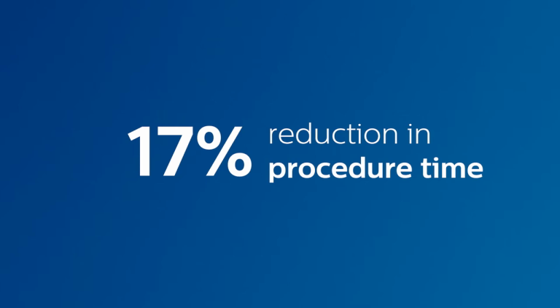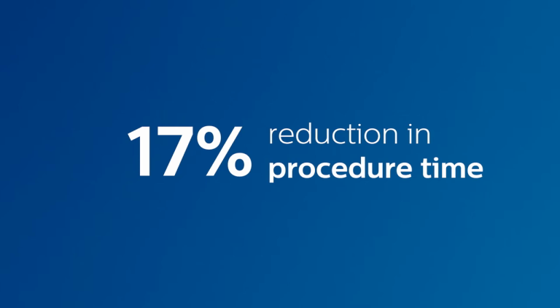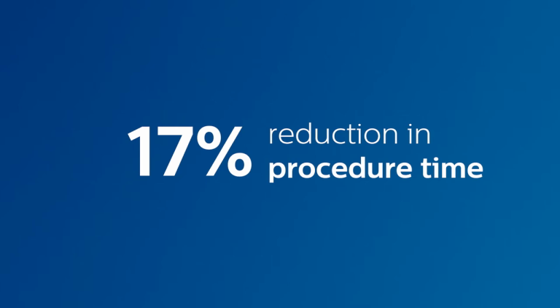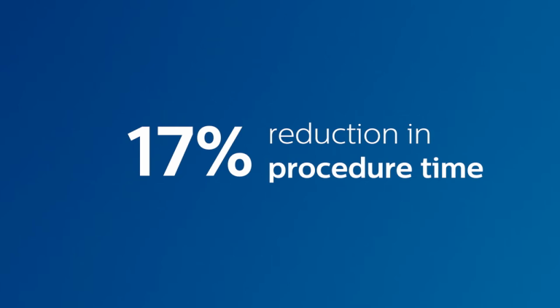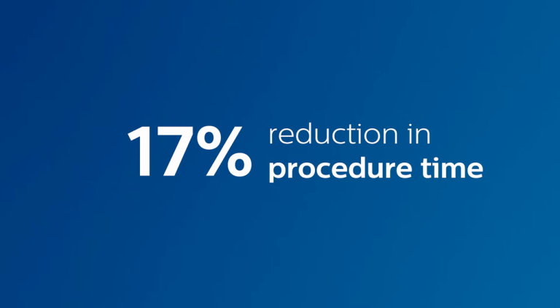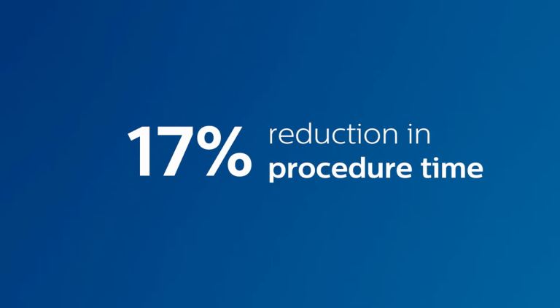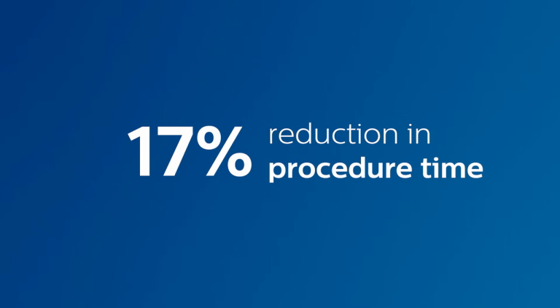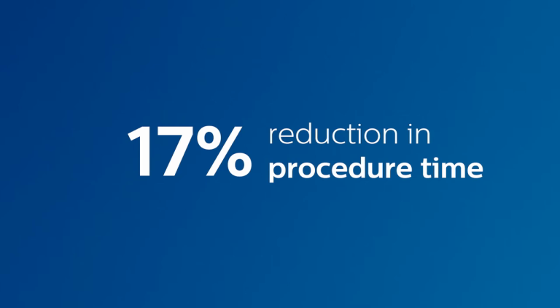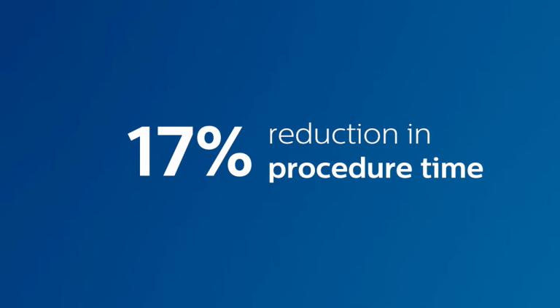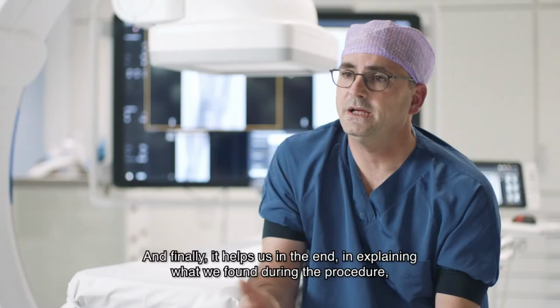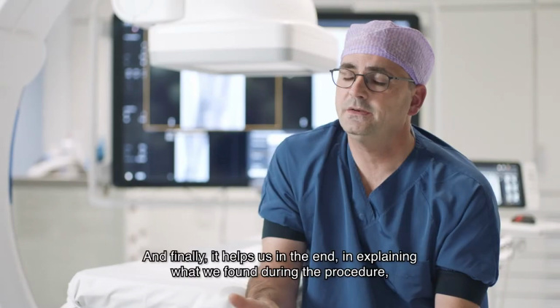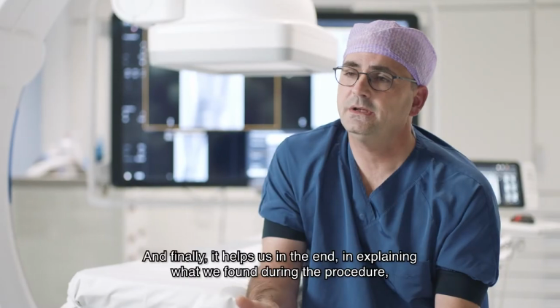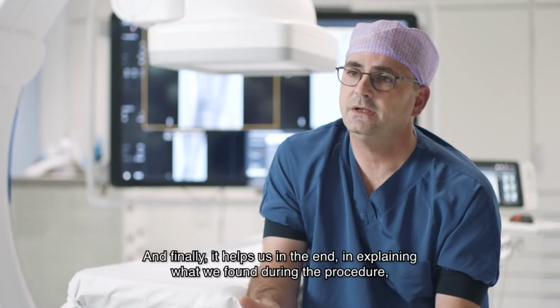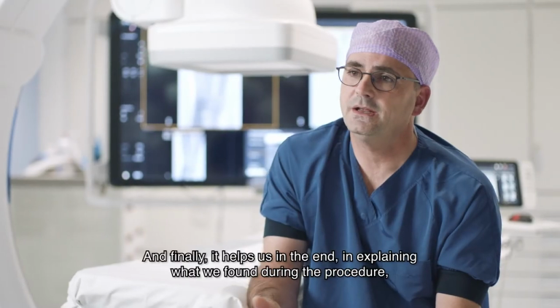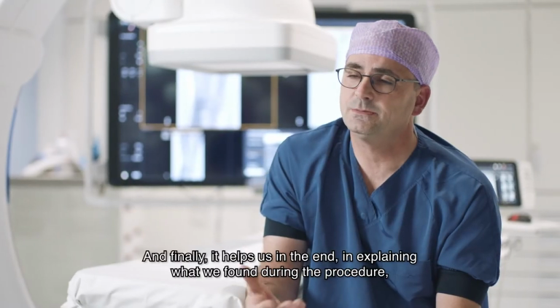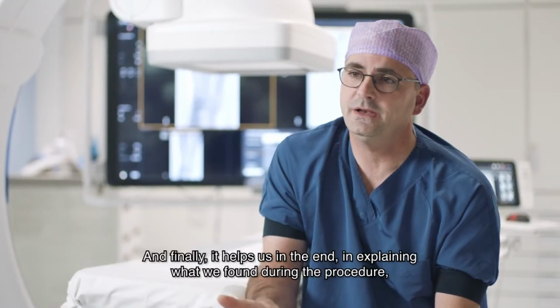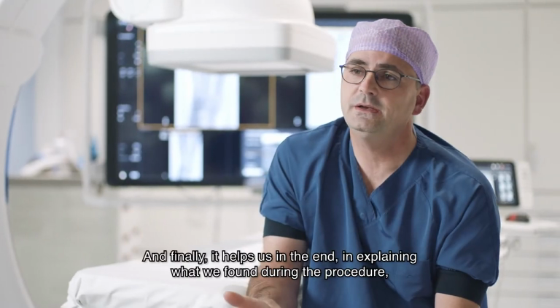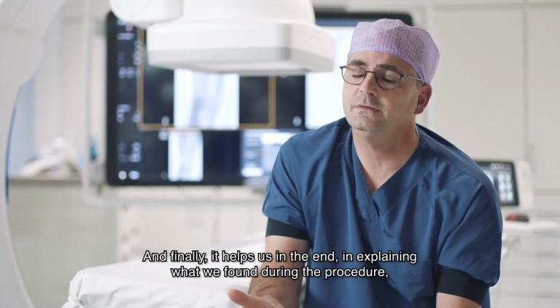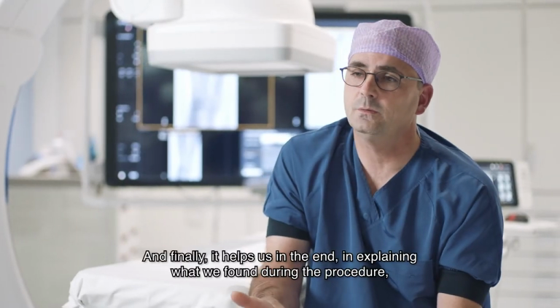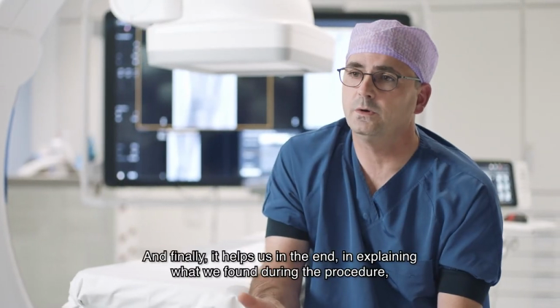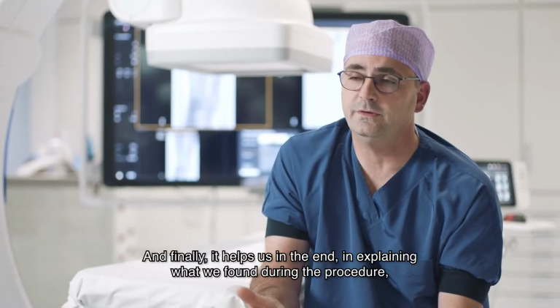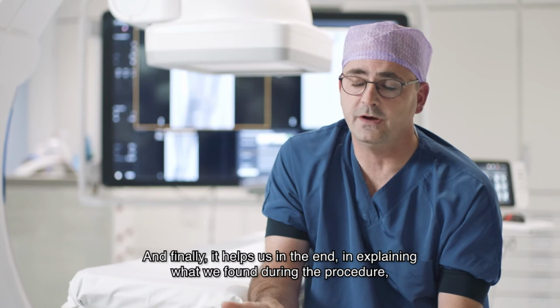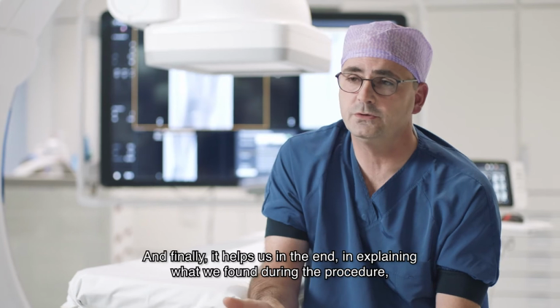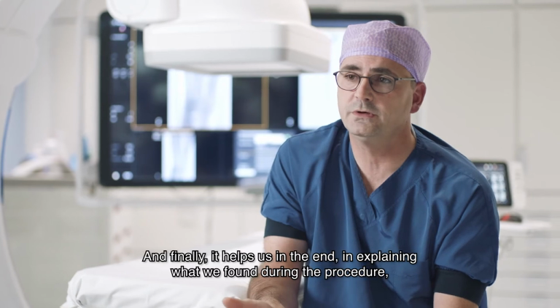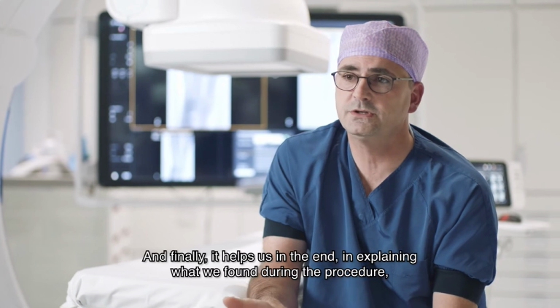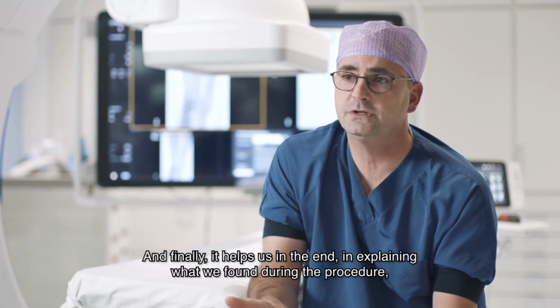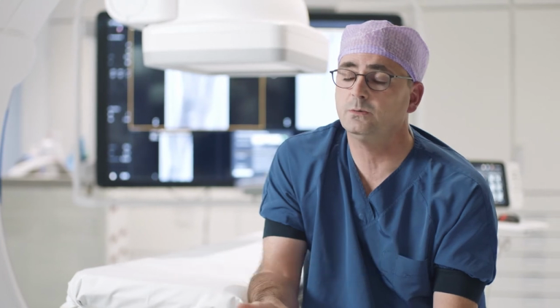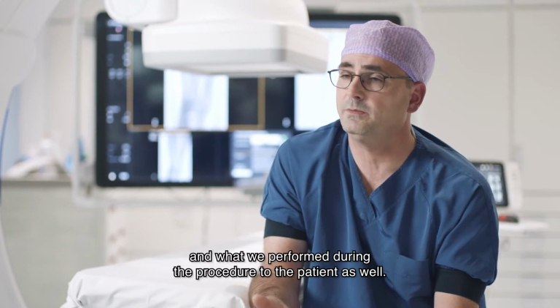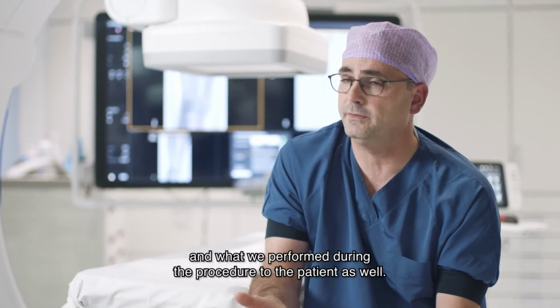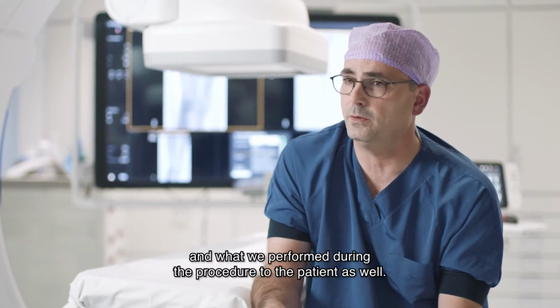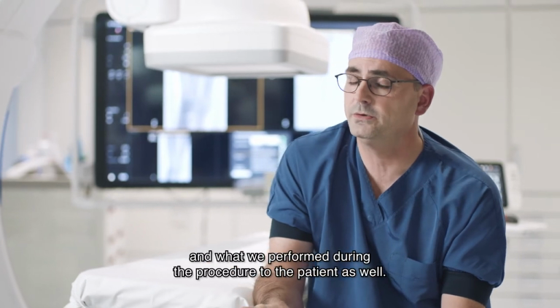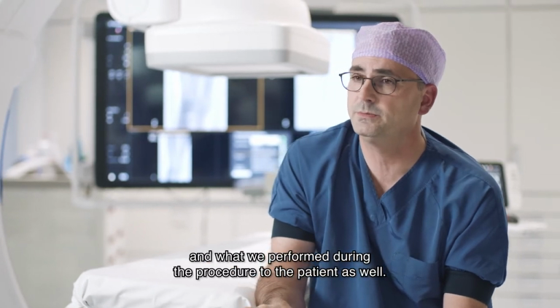And finally, it helps us in explaining what we found during the procedure and what we performed during the procedure to the patient as well.